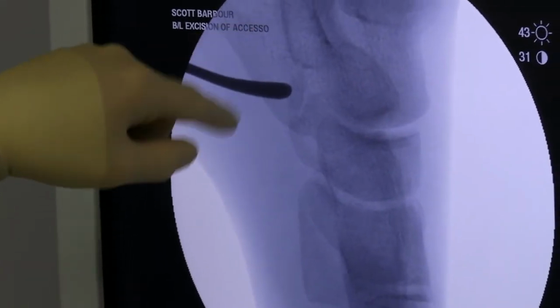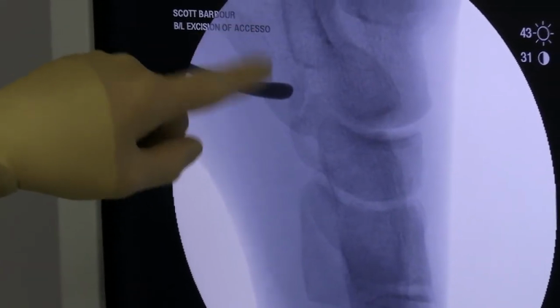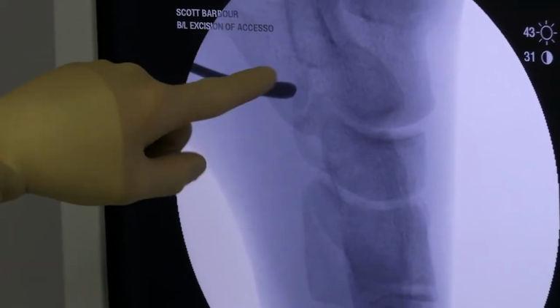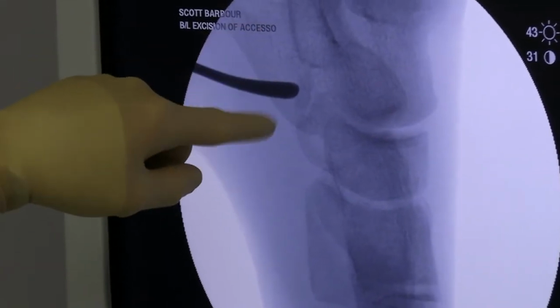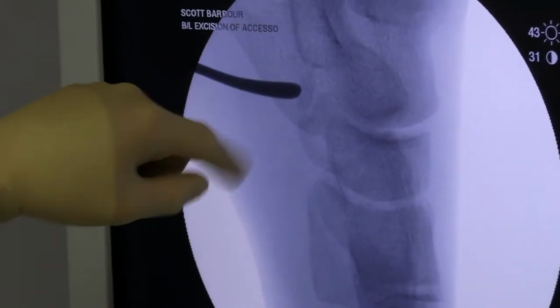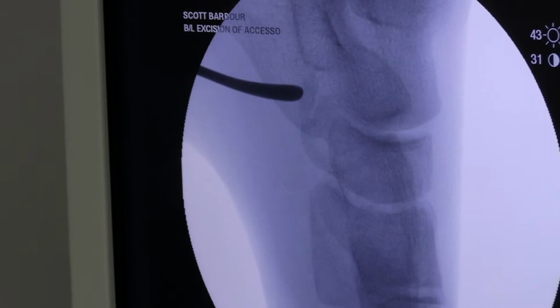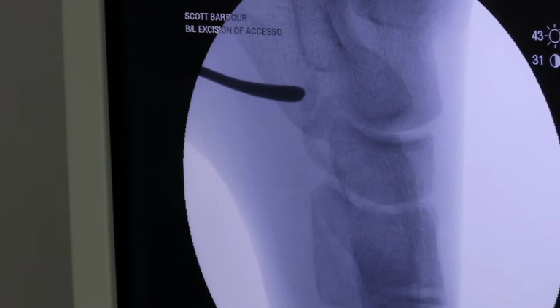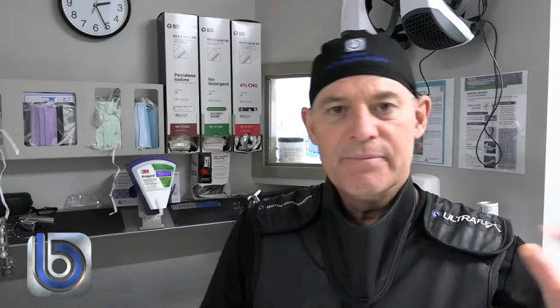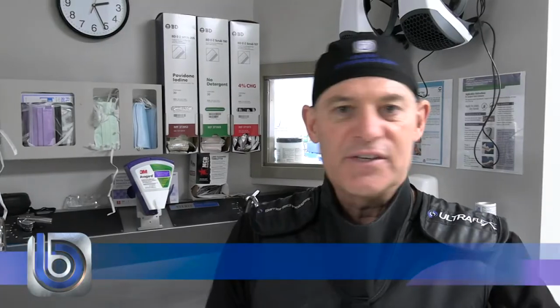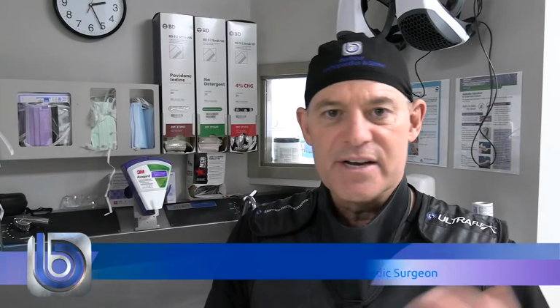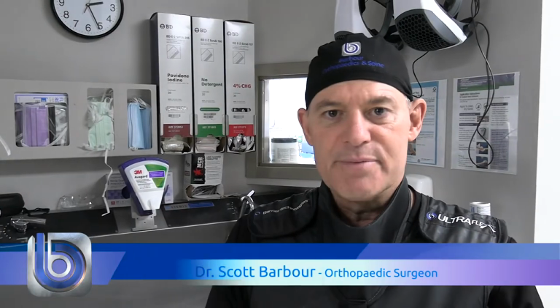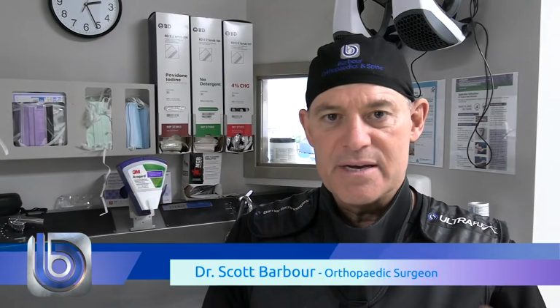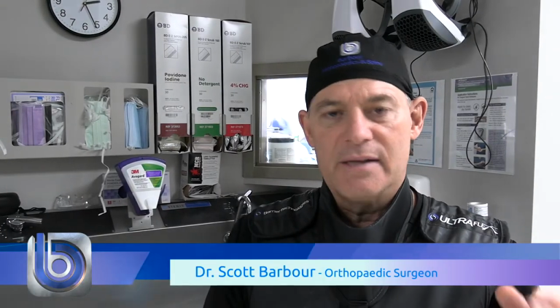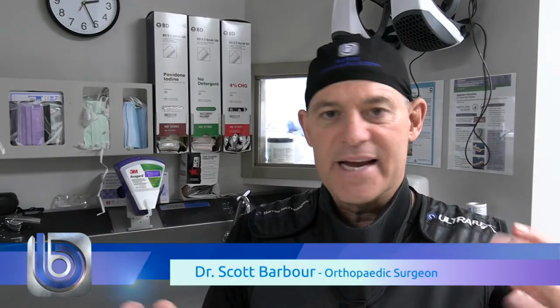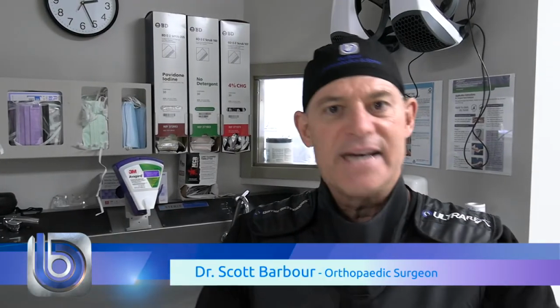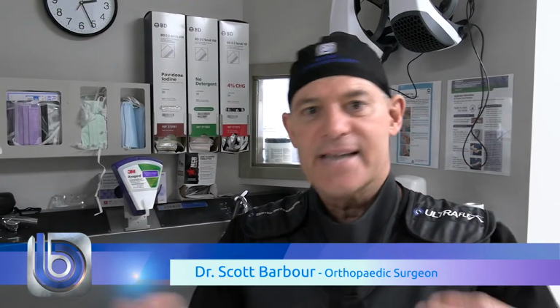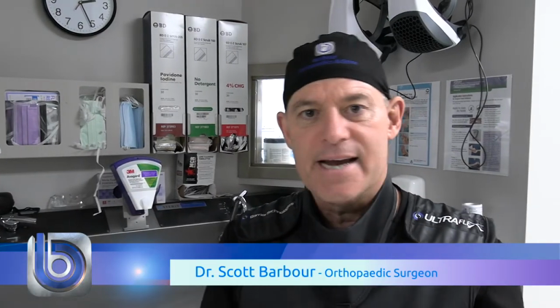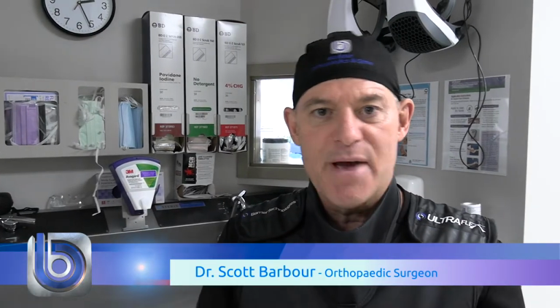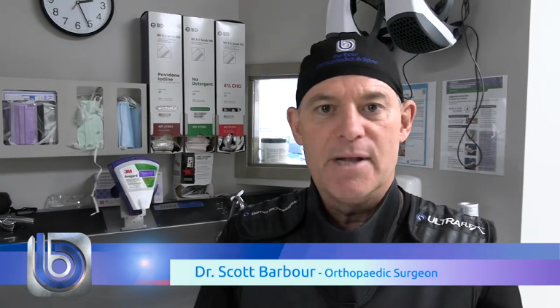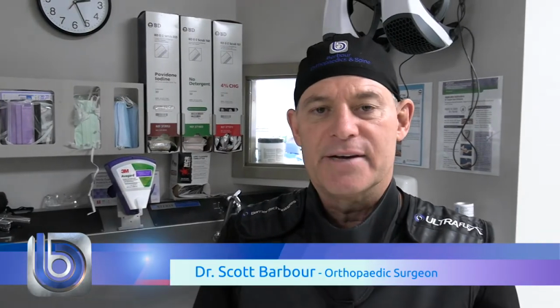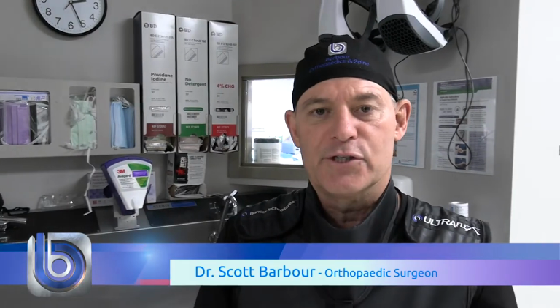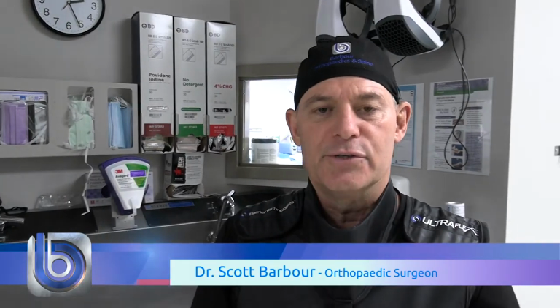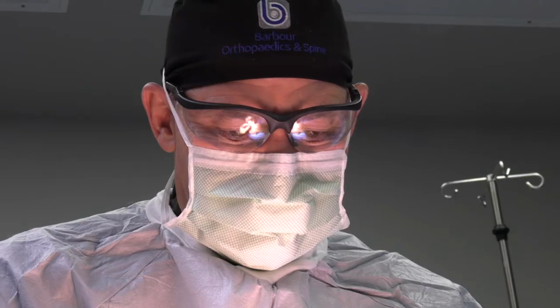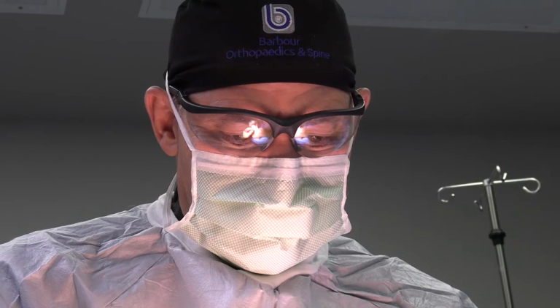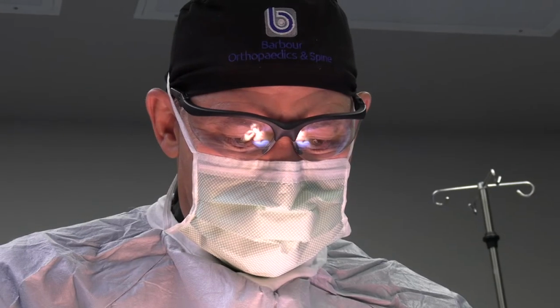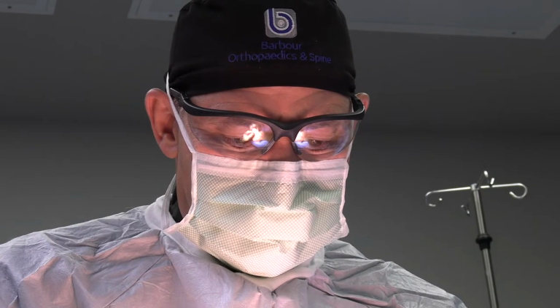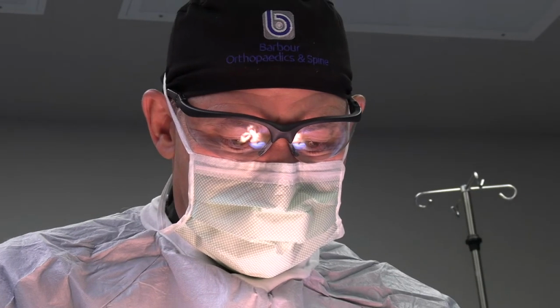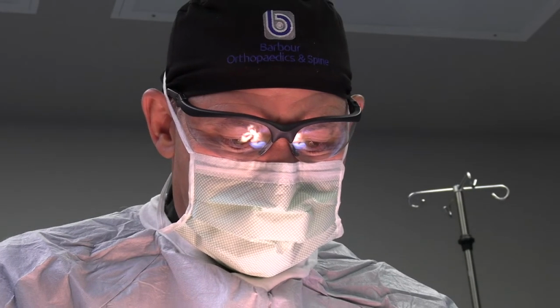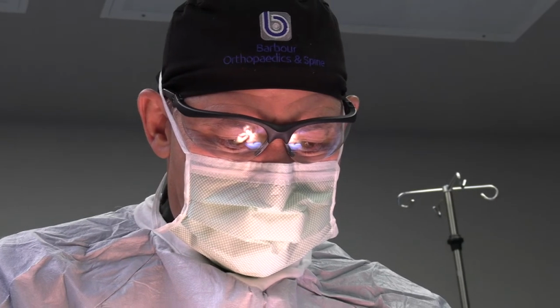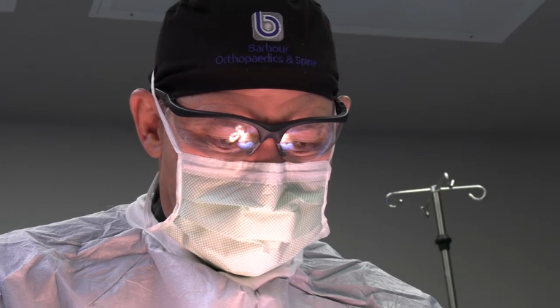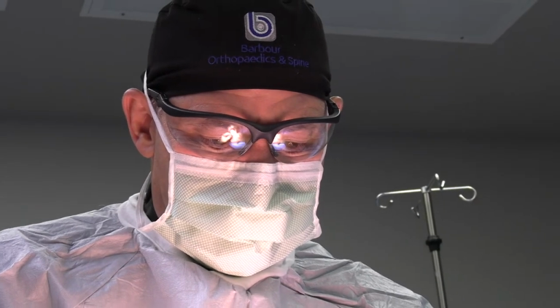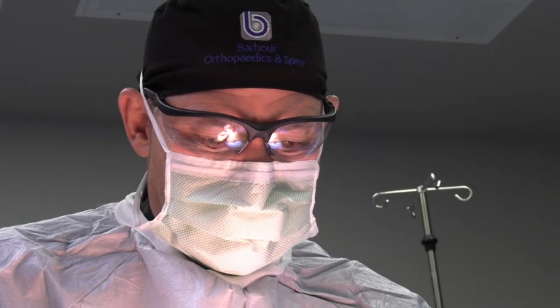We're just going to go in and remove it. This is going to be like kind of taking a pebble out of the shoe, and once he recovers, his pain should resolve.